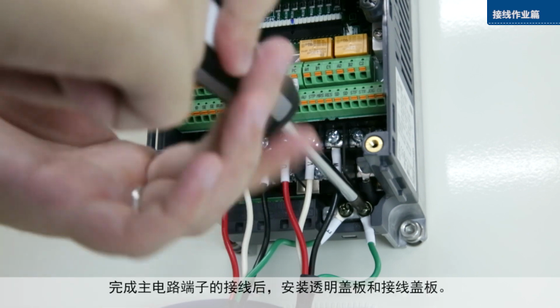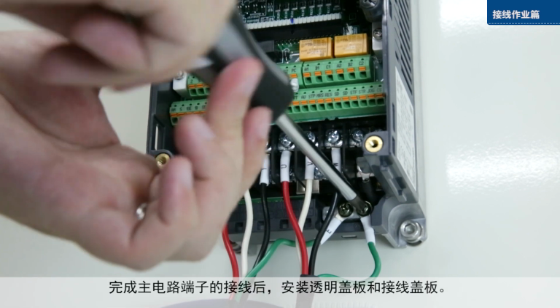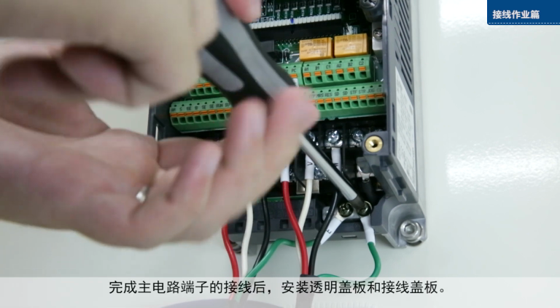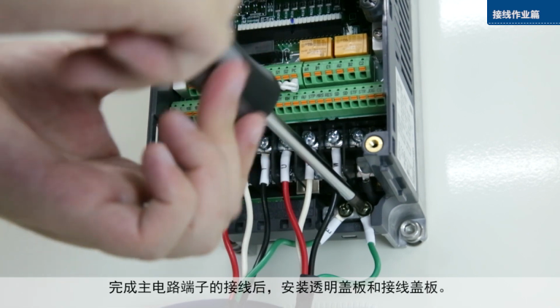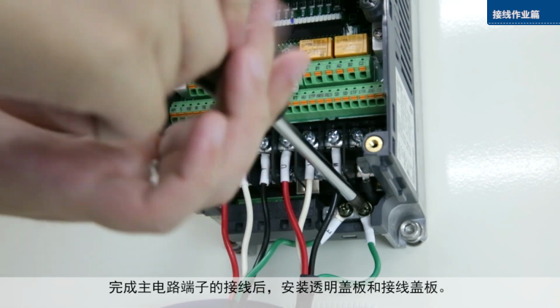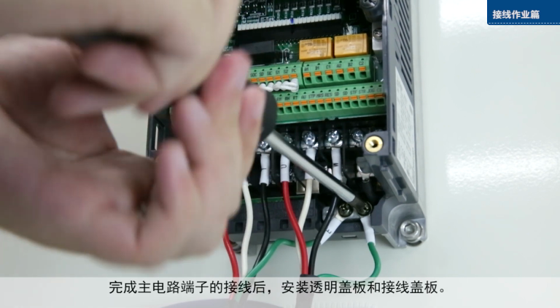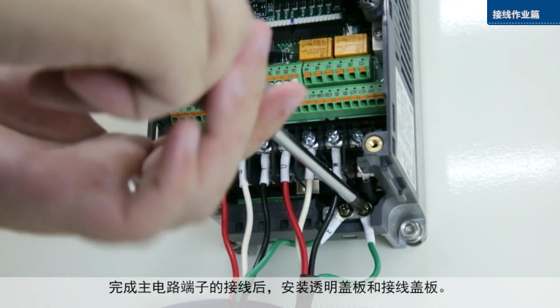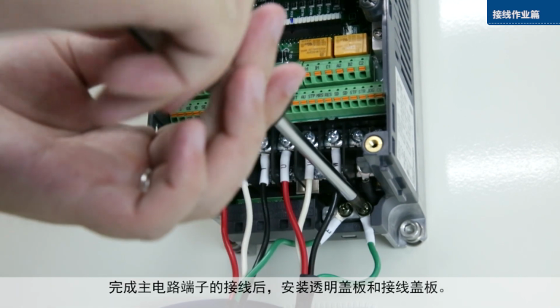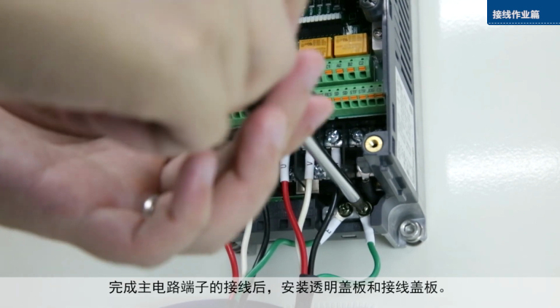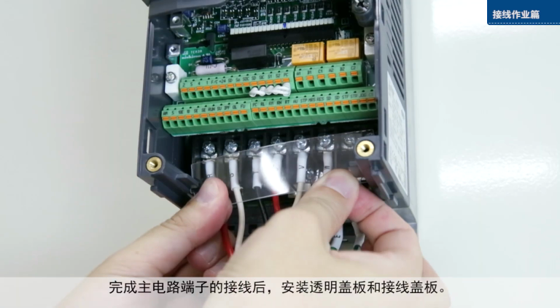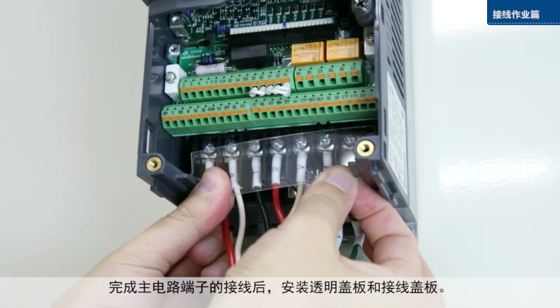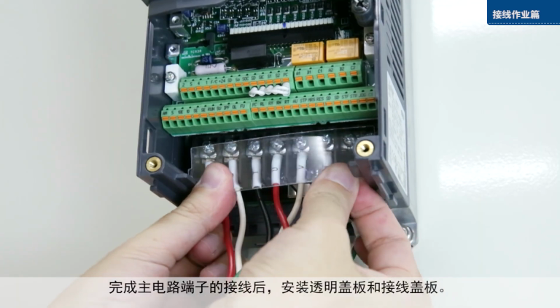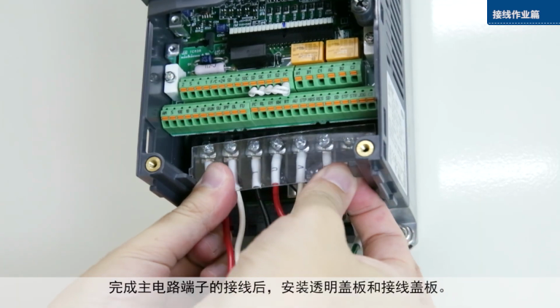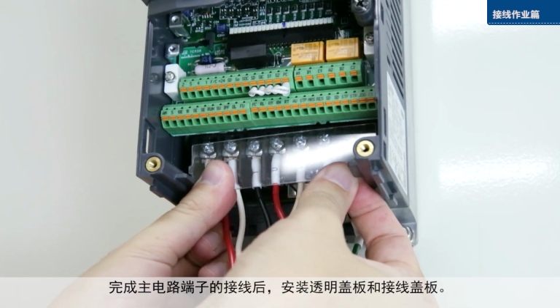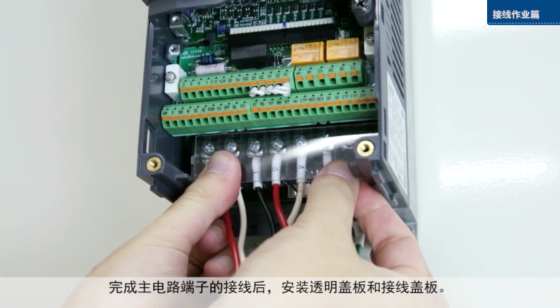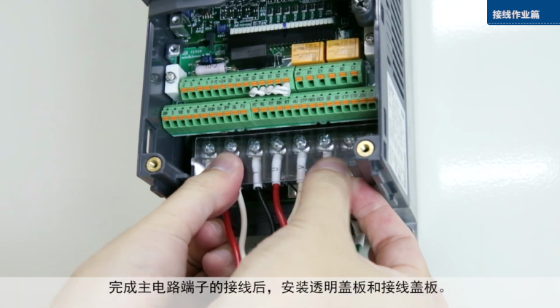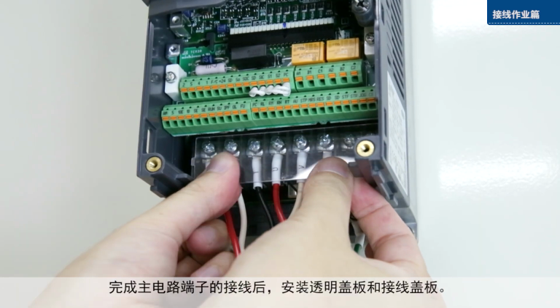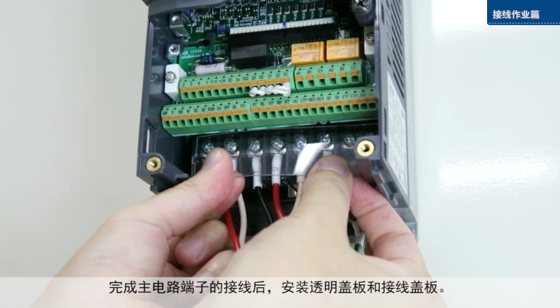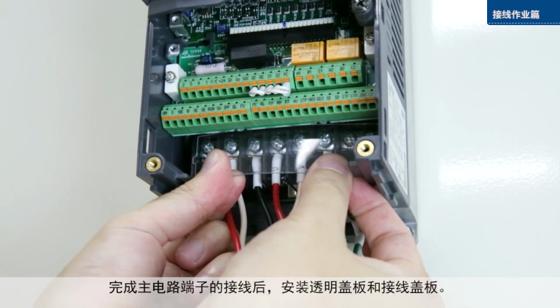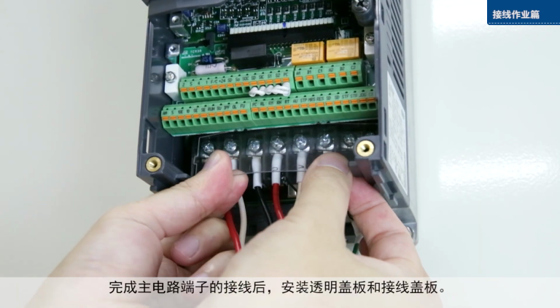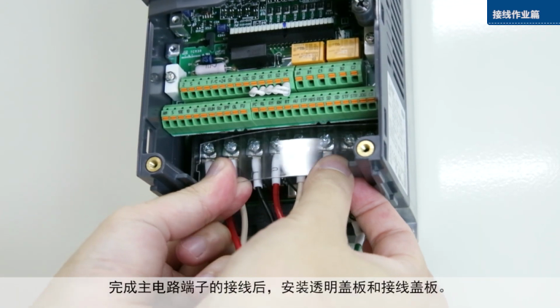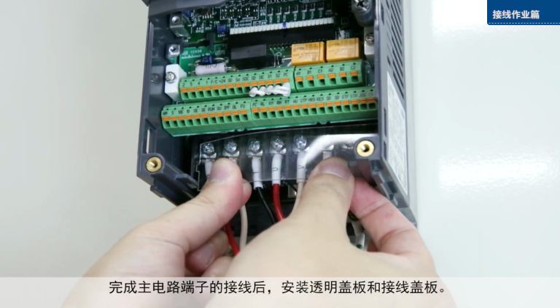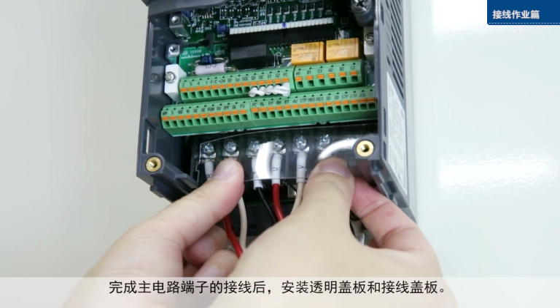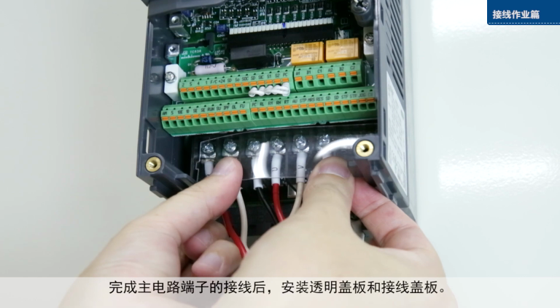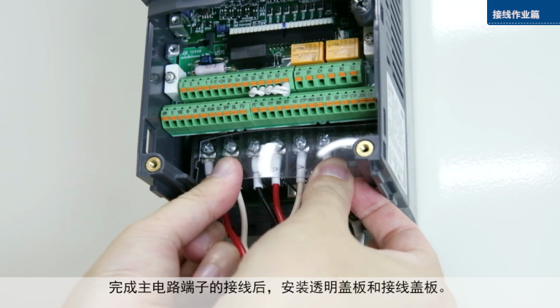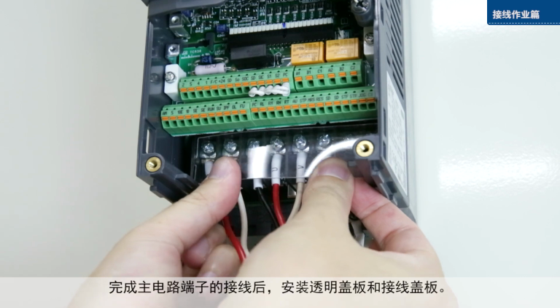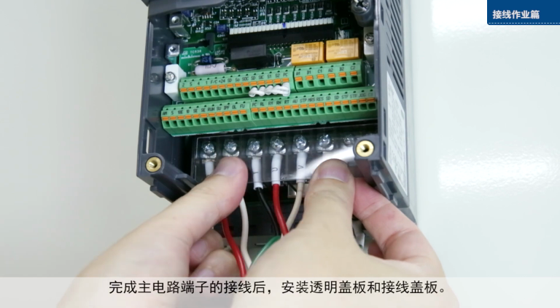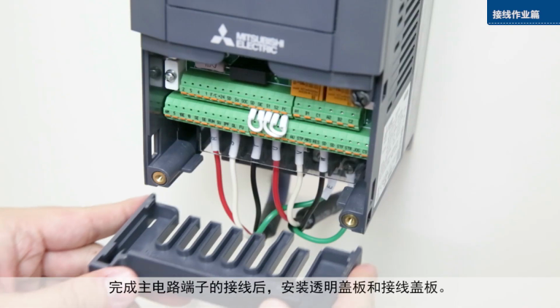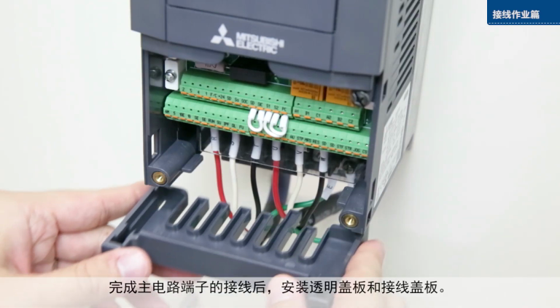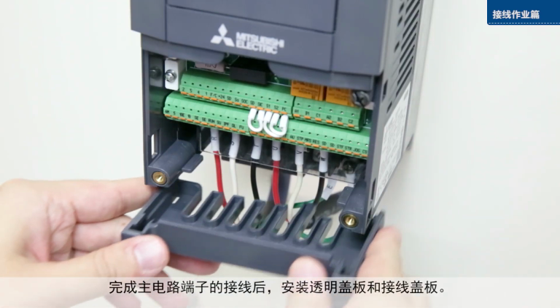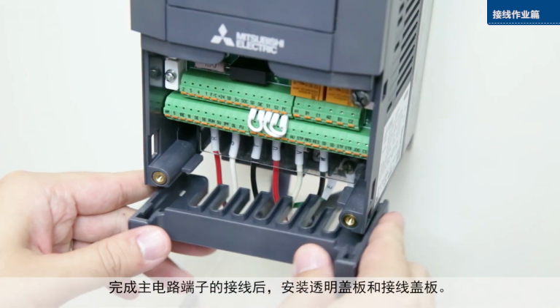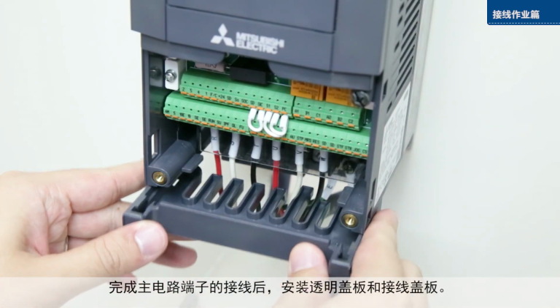Once you have finished wiring the main circuit terminals, replace both the transparent and wiring covers.